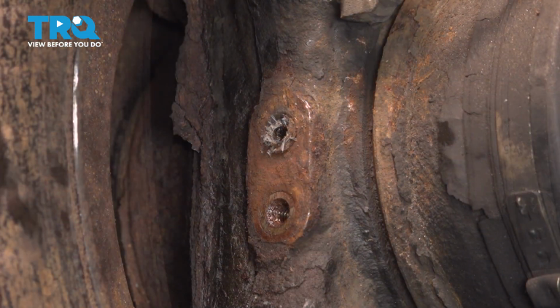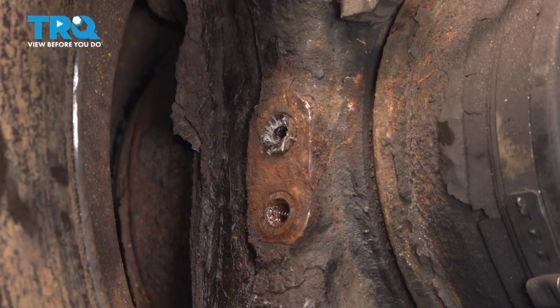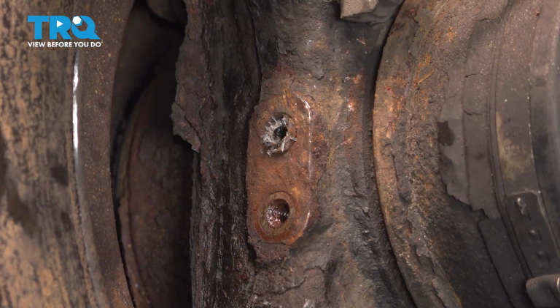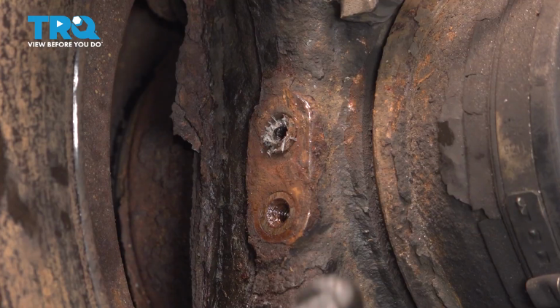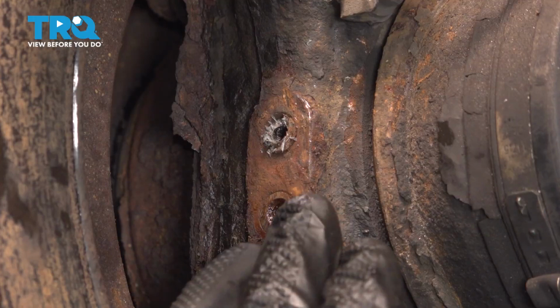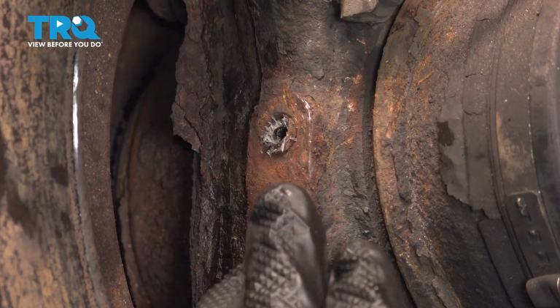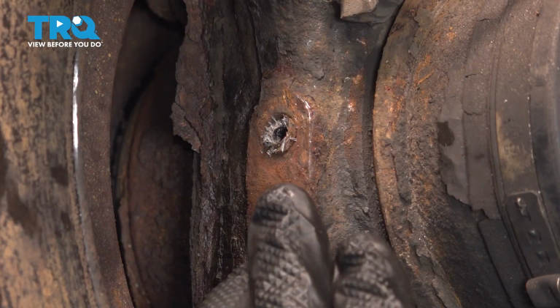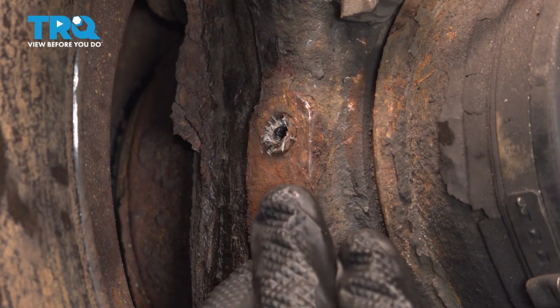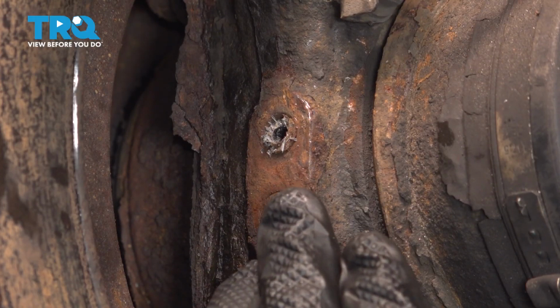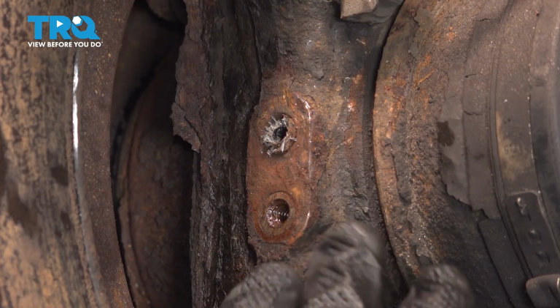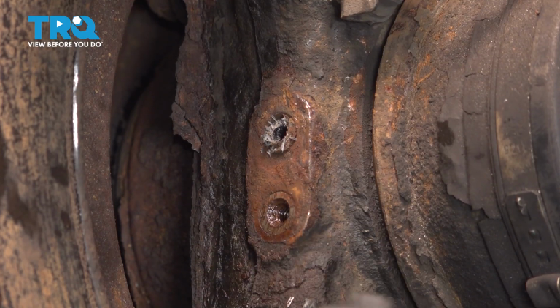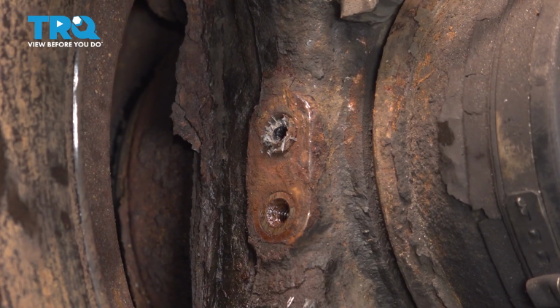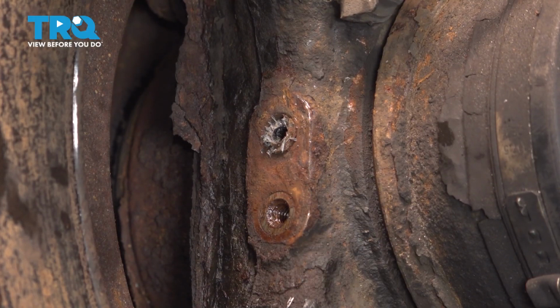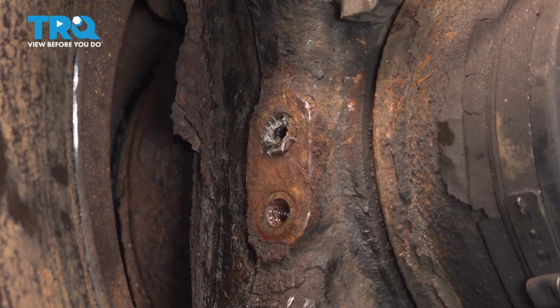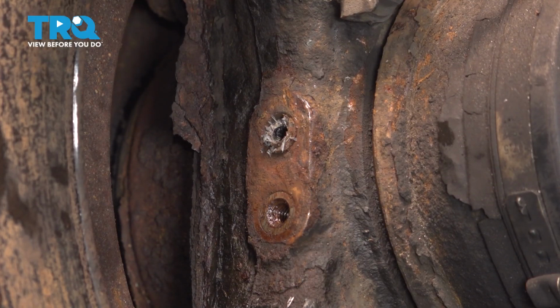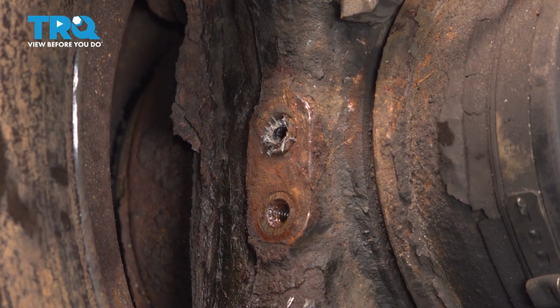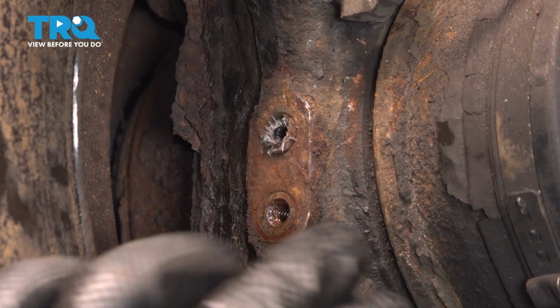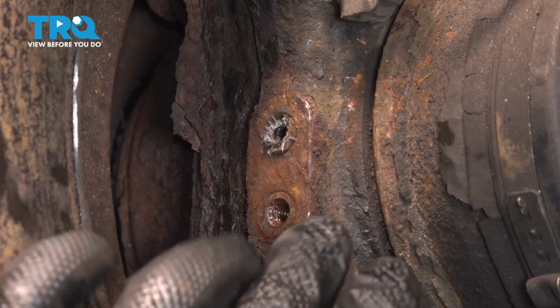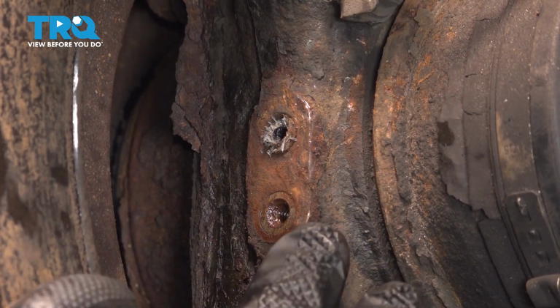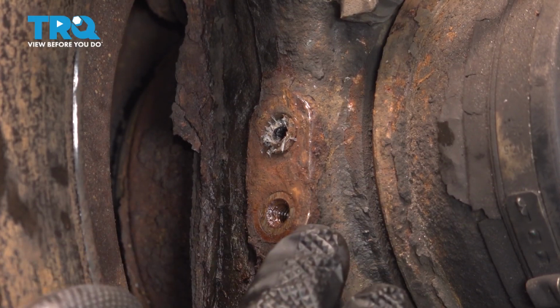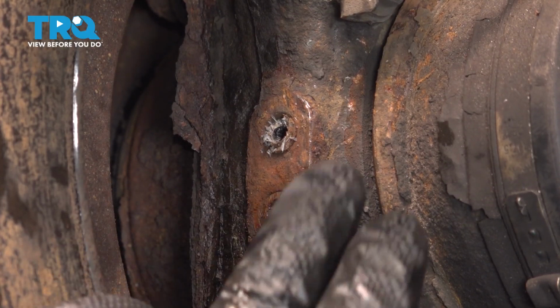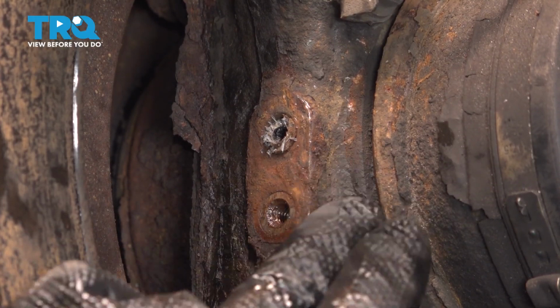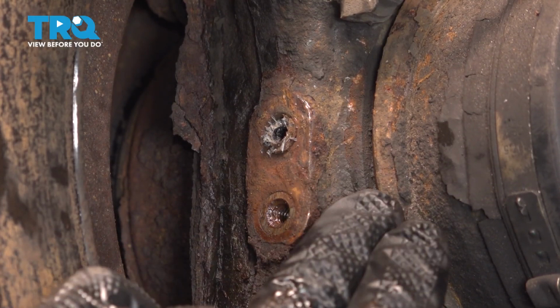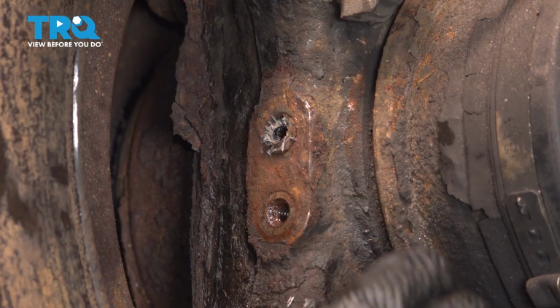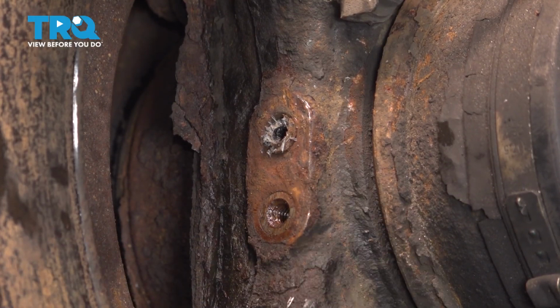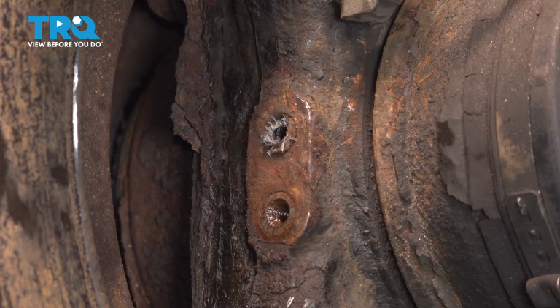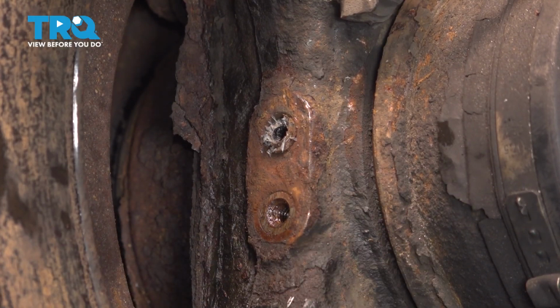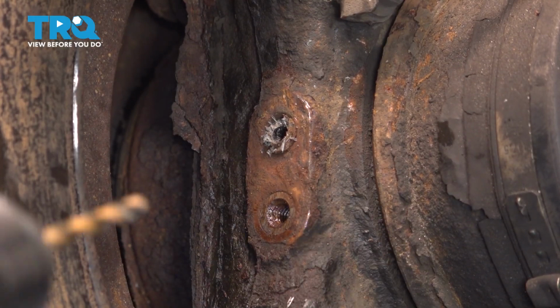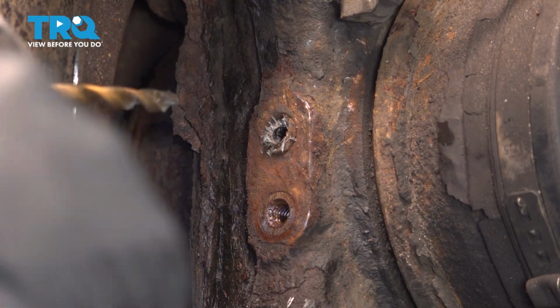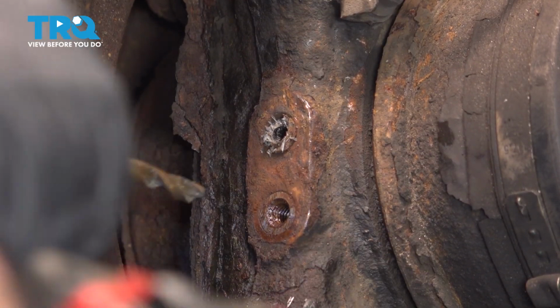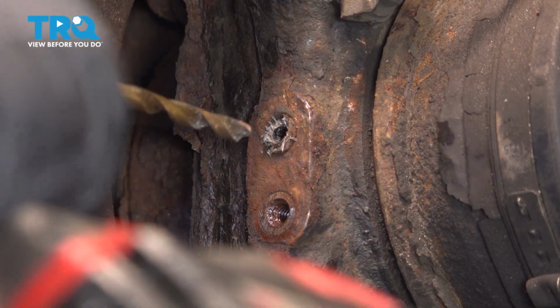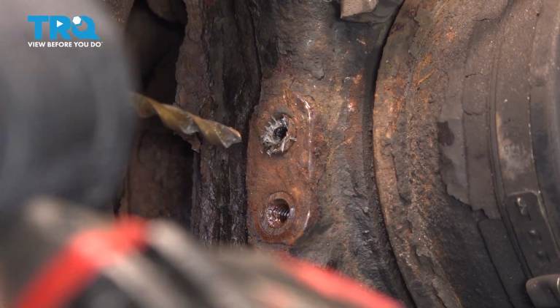Ideally, when you're drilling this out, you don't want to go all the way through and hit the tone ring on the other side.